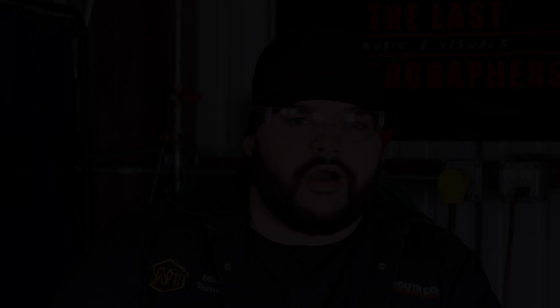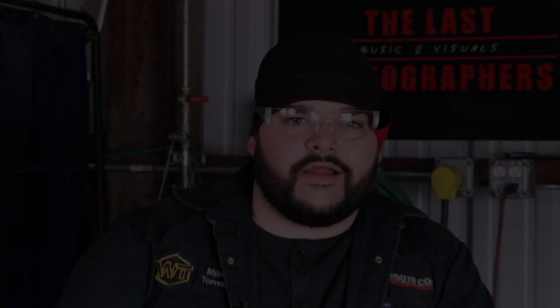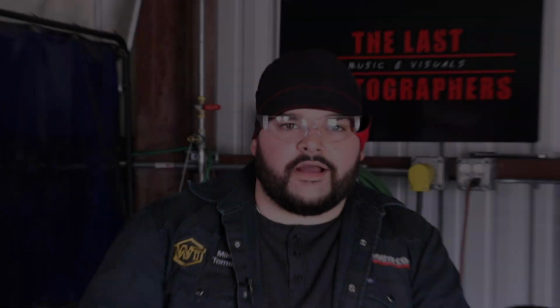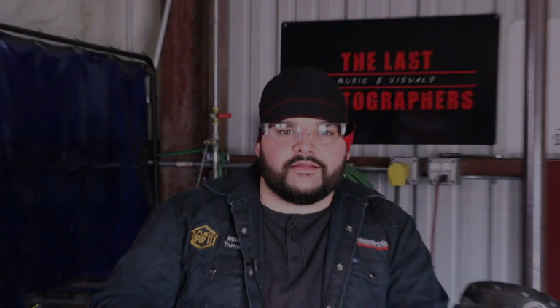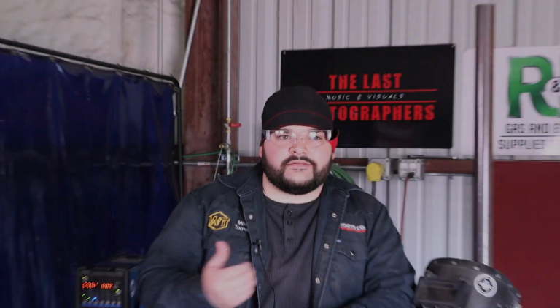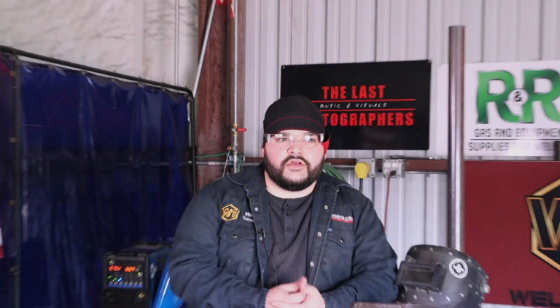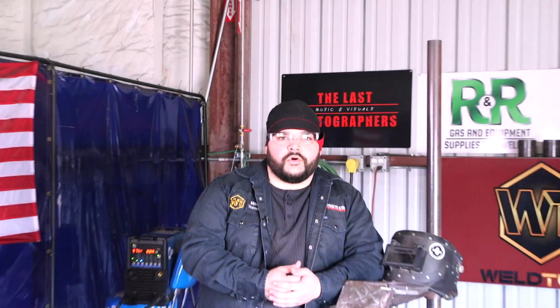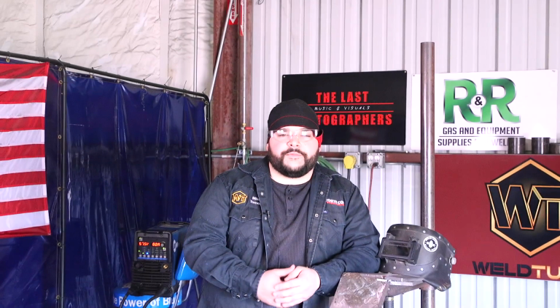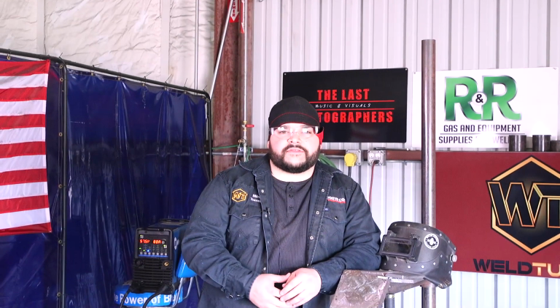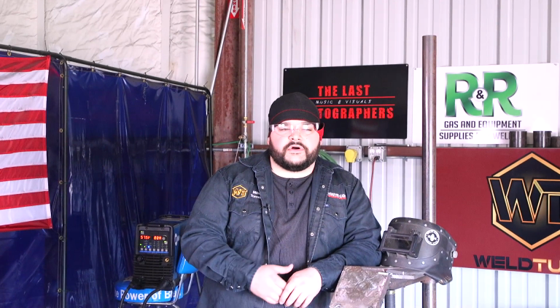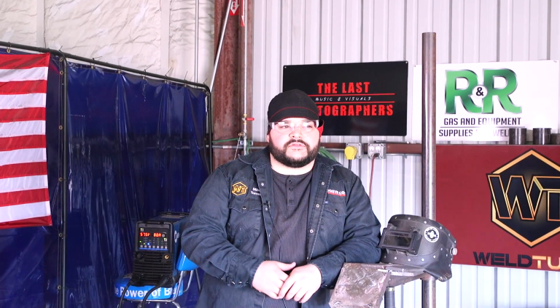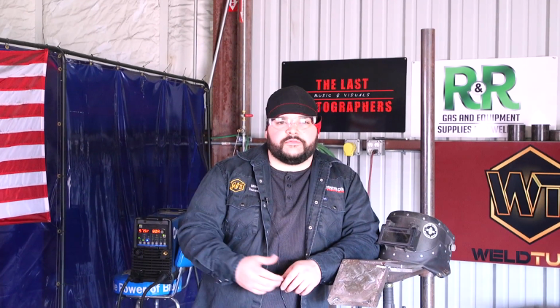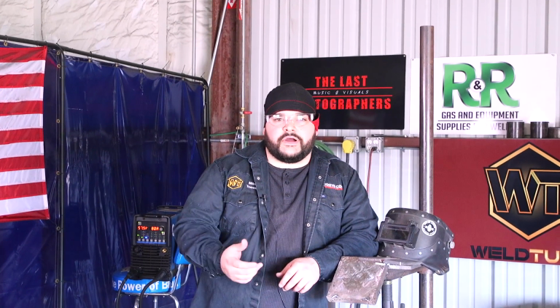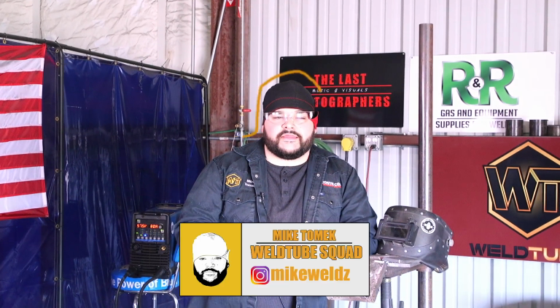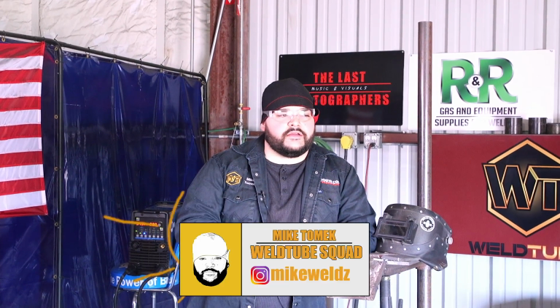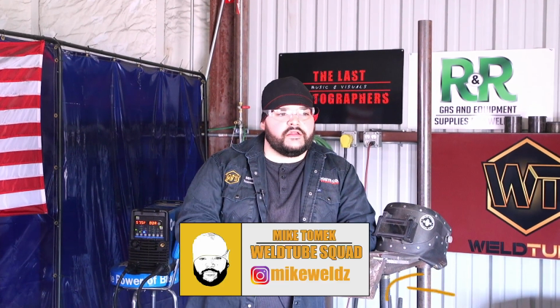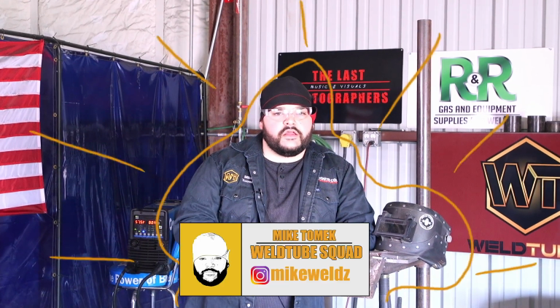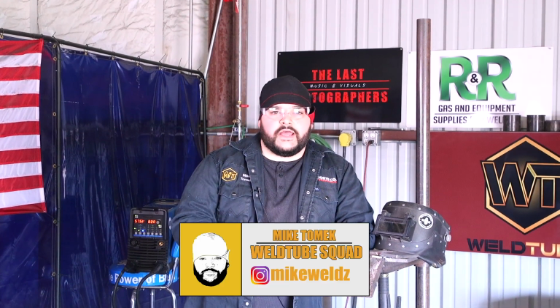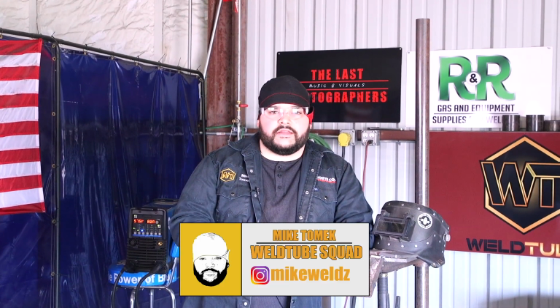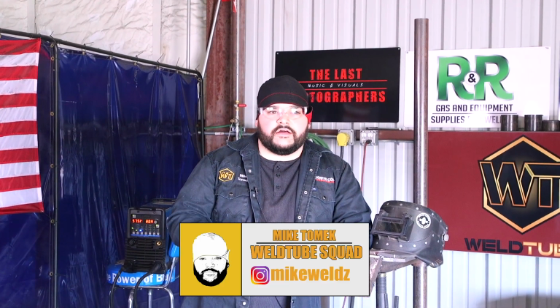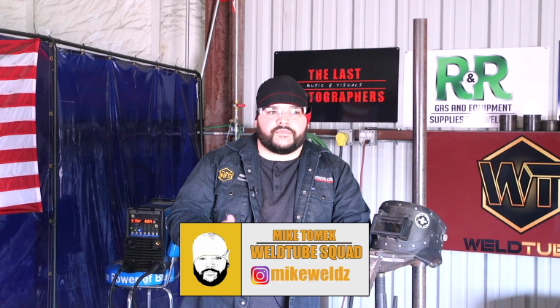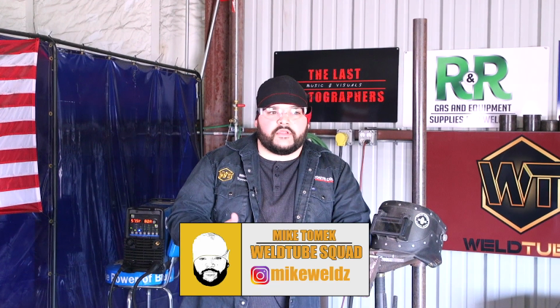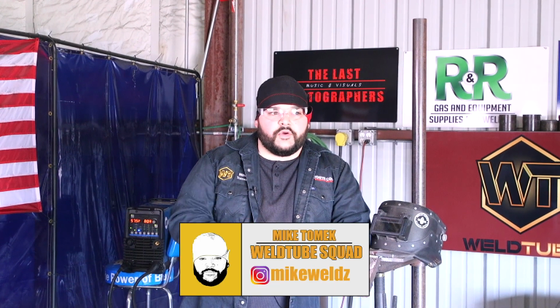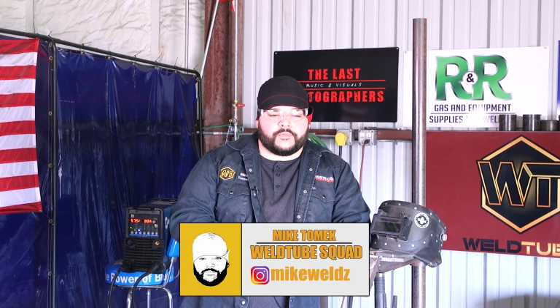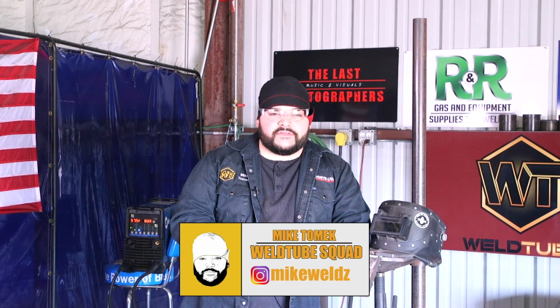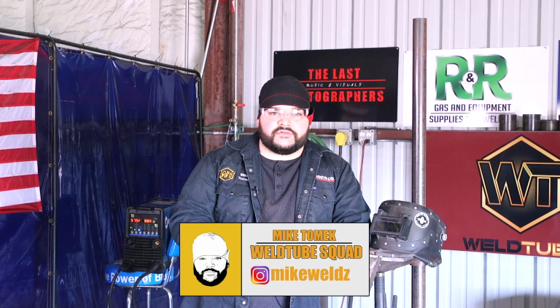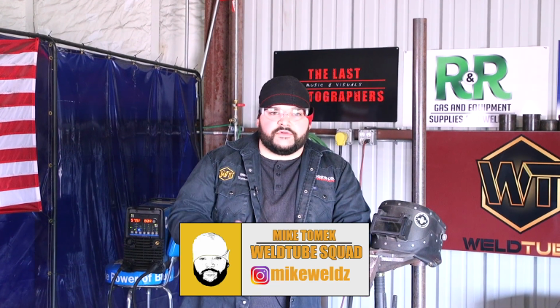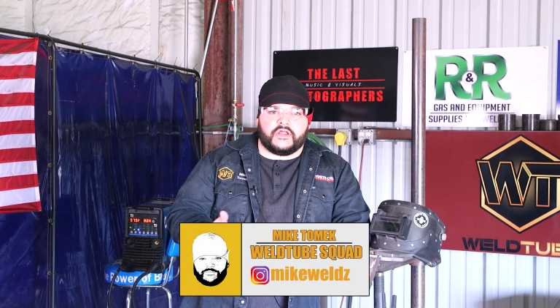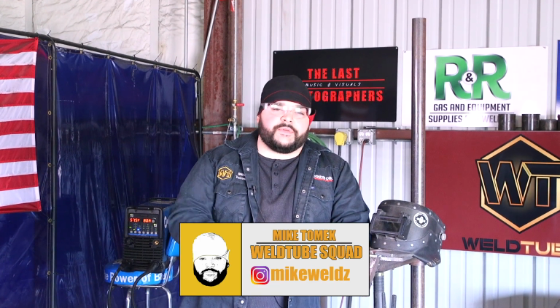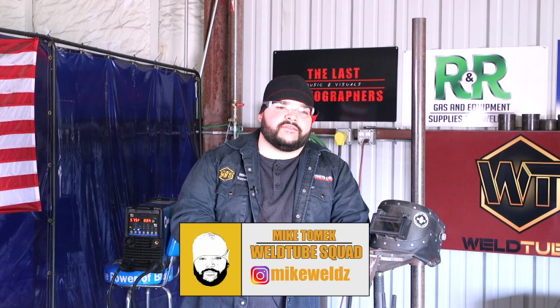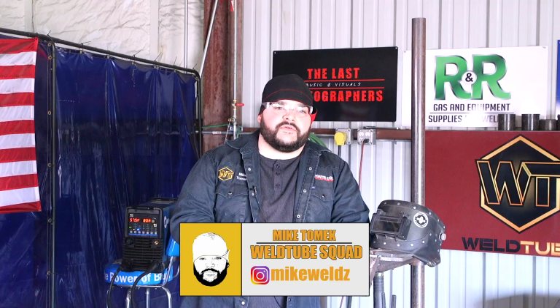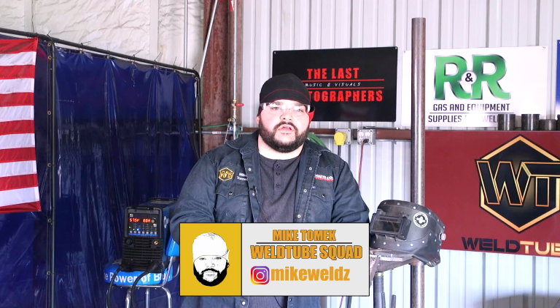Alright guys, welcome back to WorldTube. Mike here, and we're back to doing another basic video.